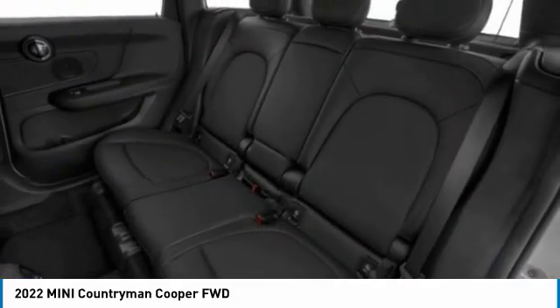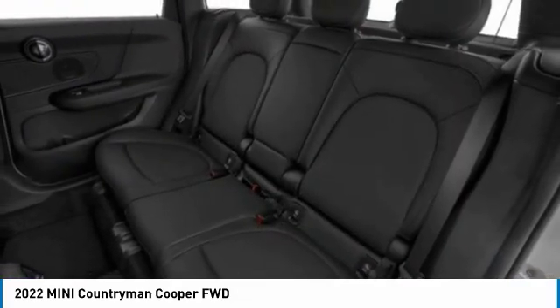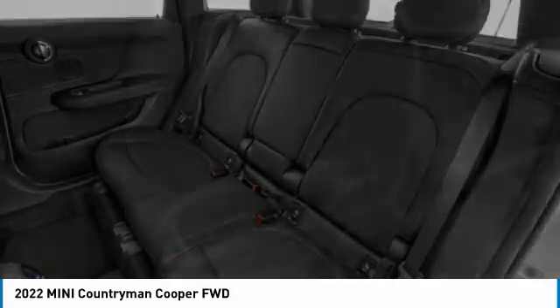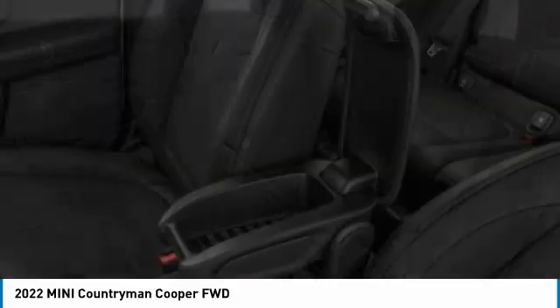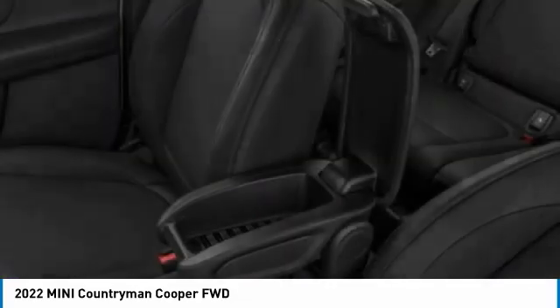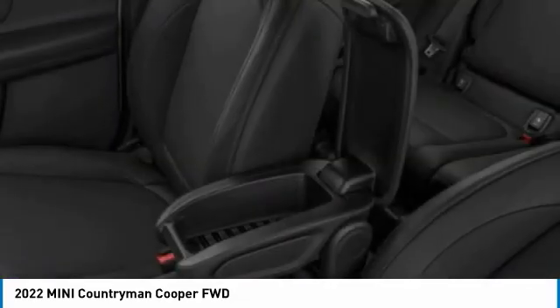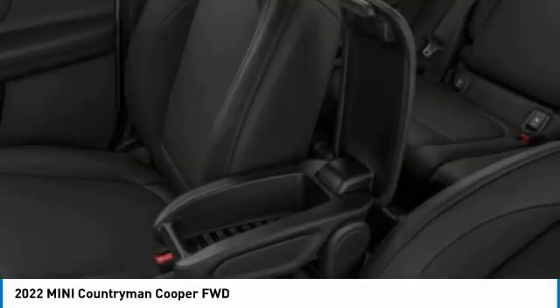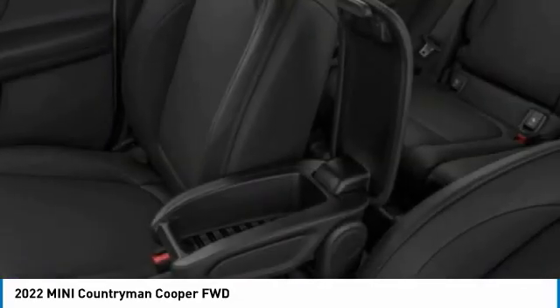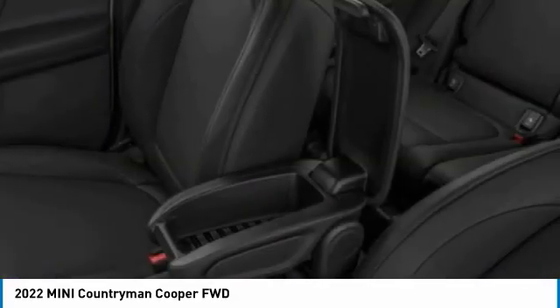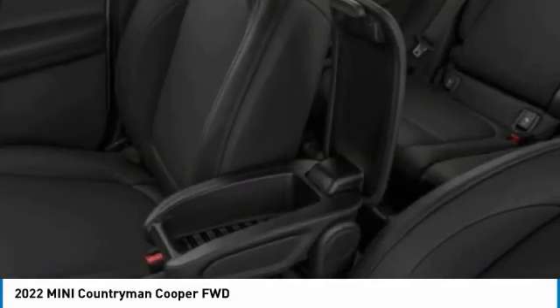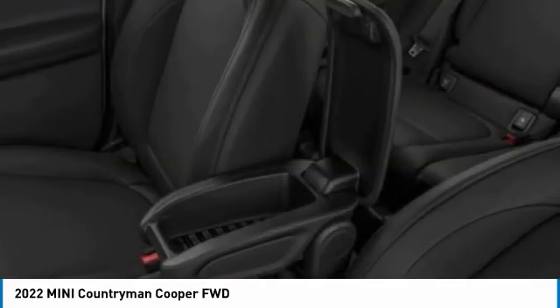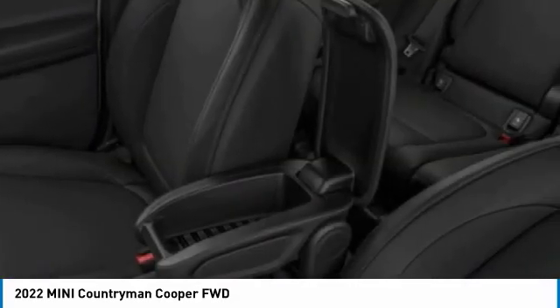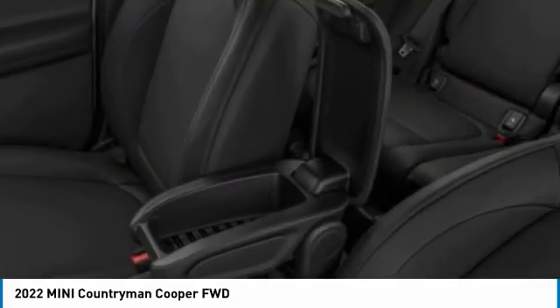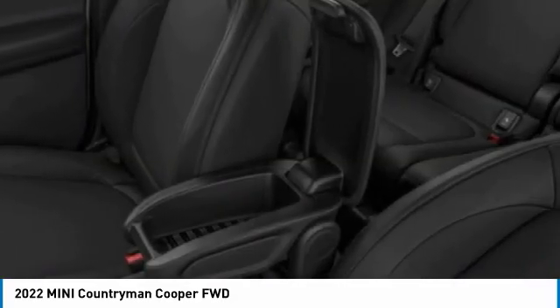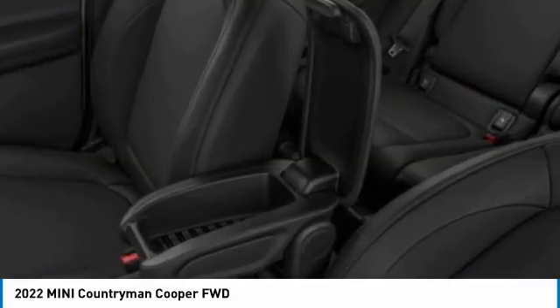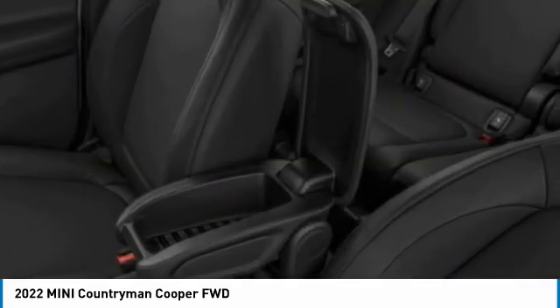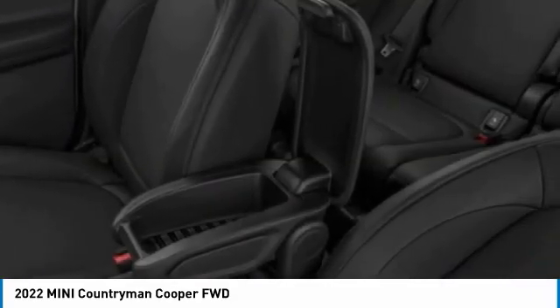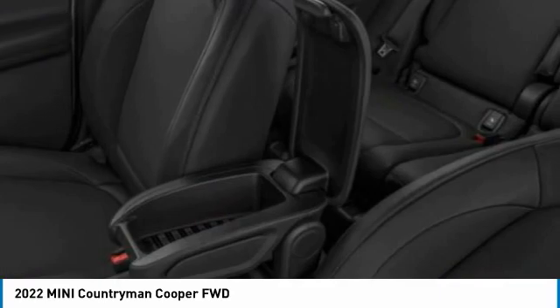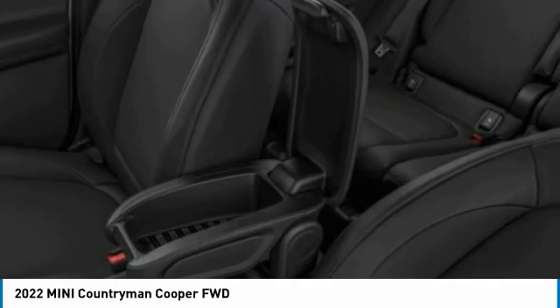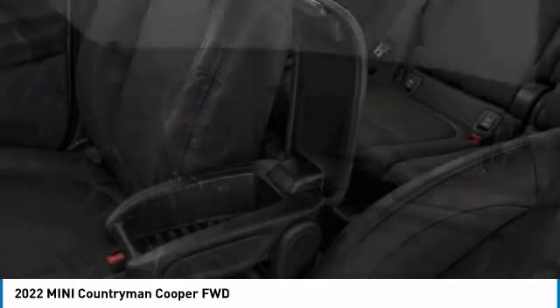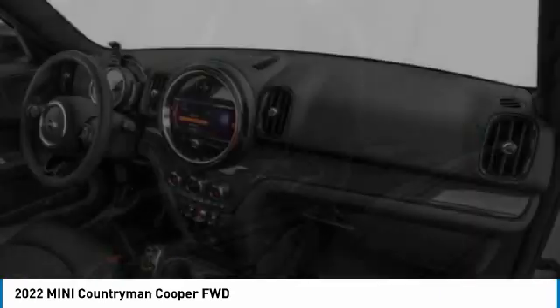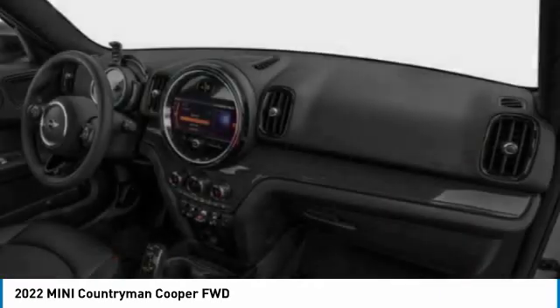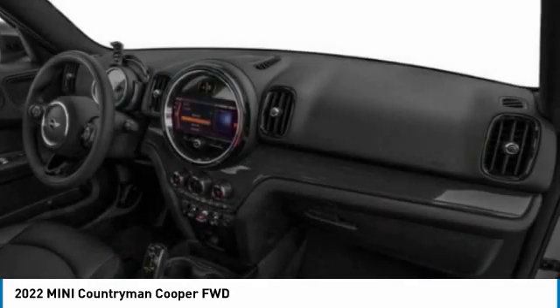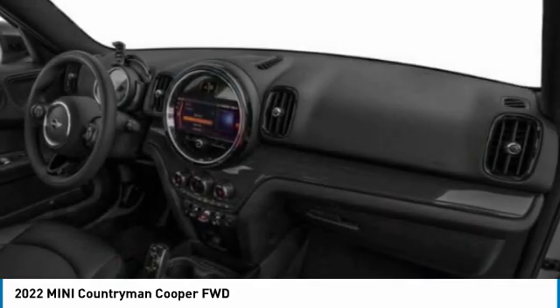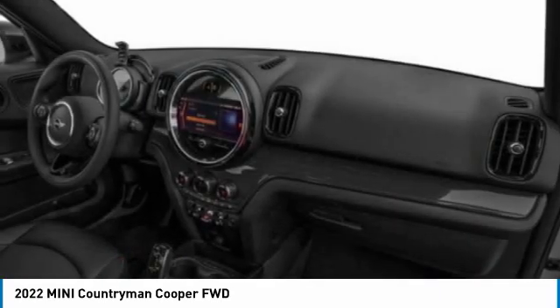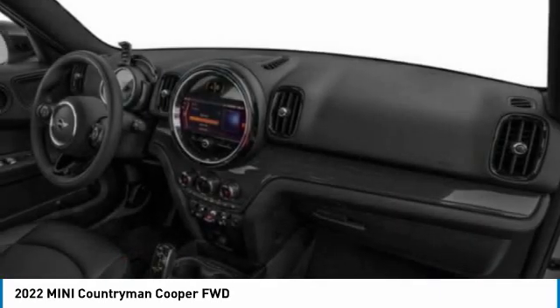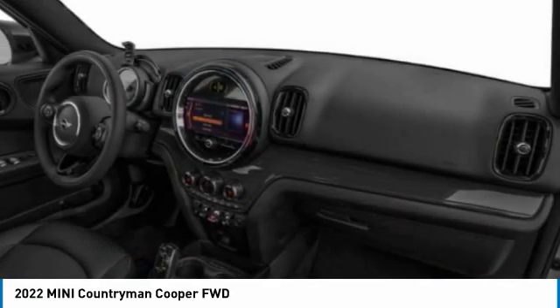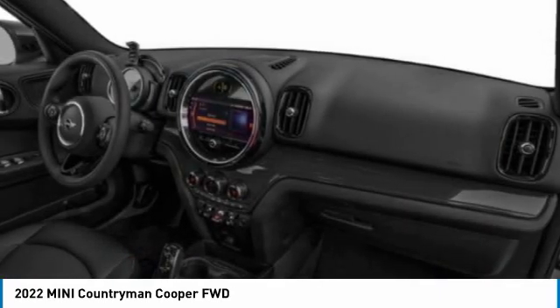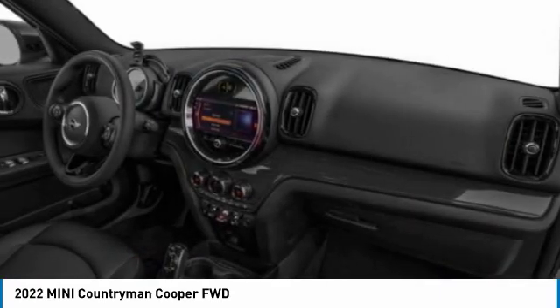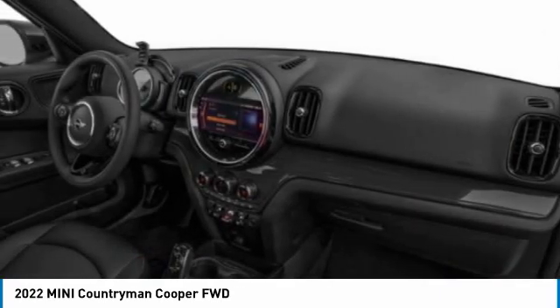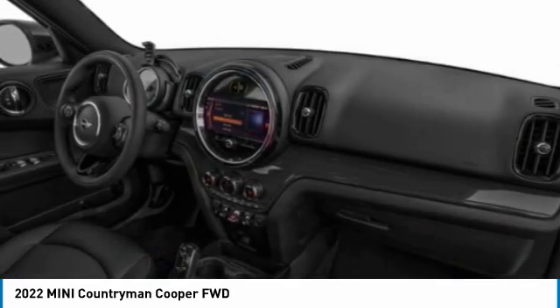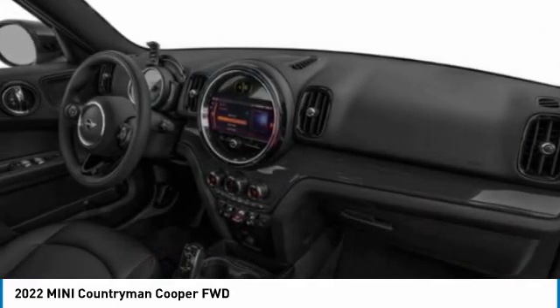Front performance tires. Rear performance tires. Come see the car for yourself.